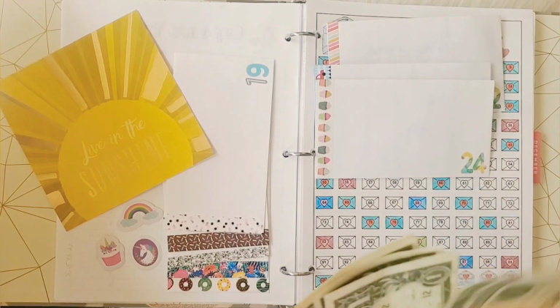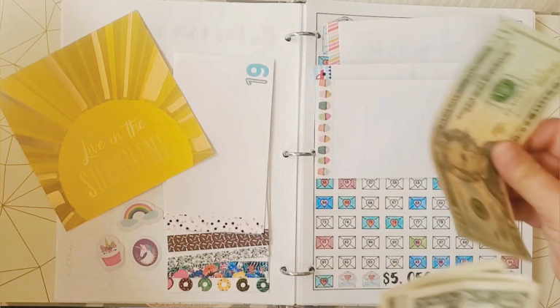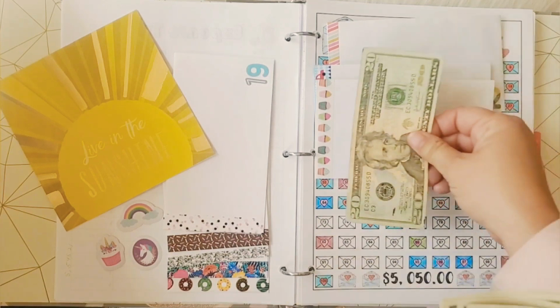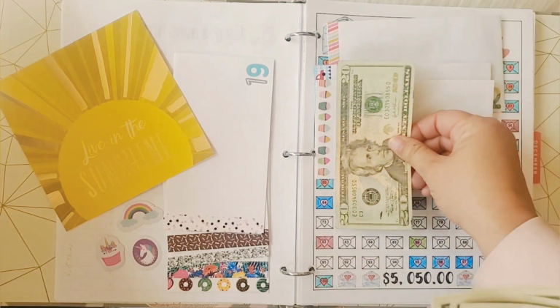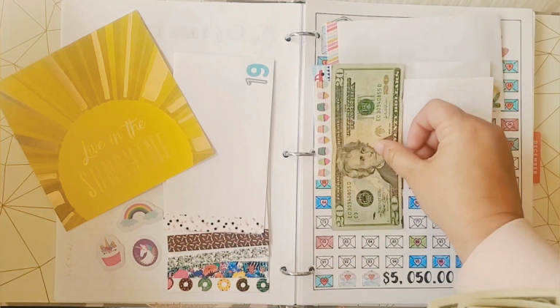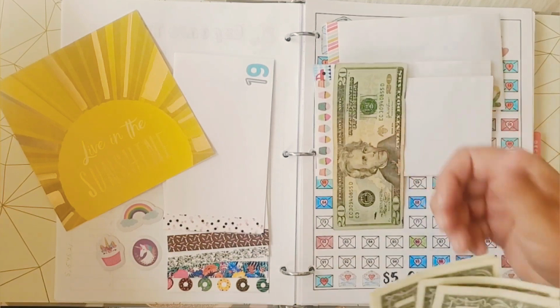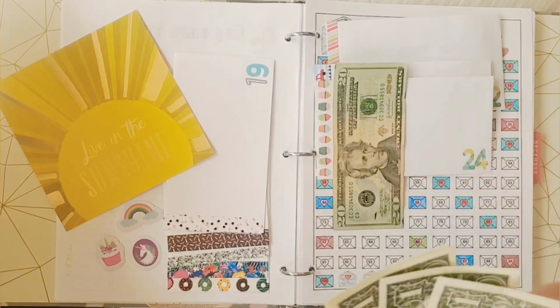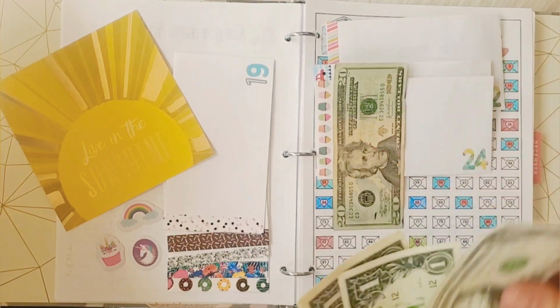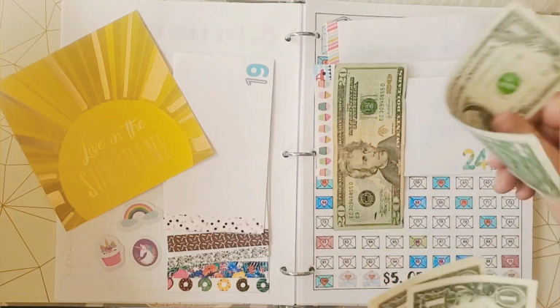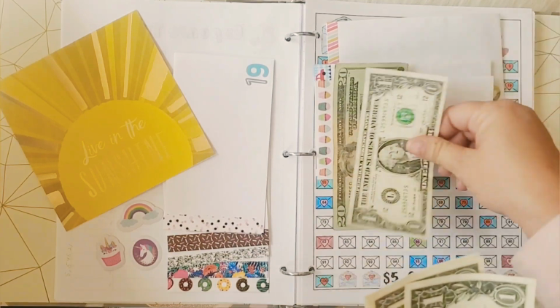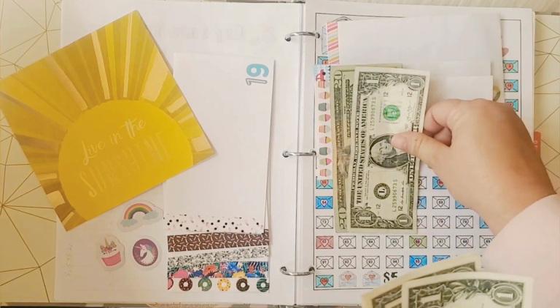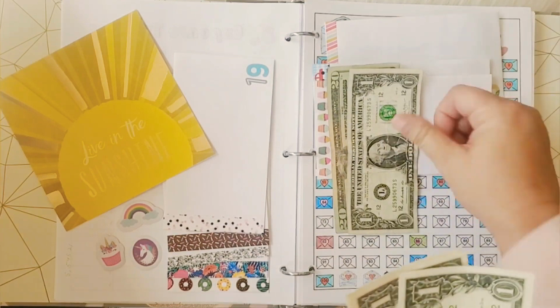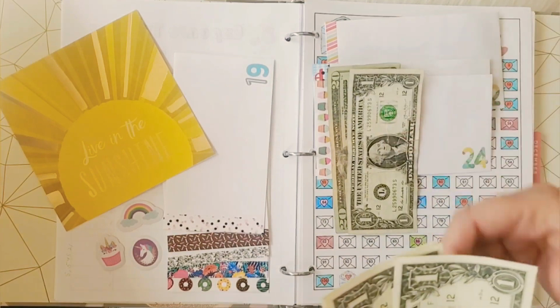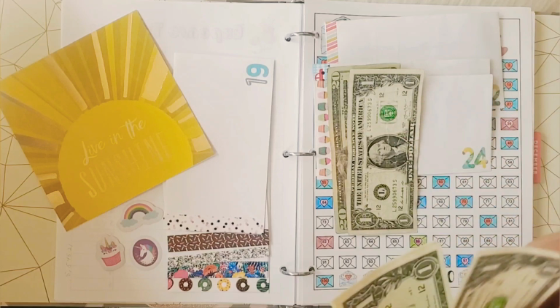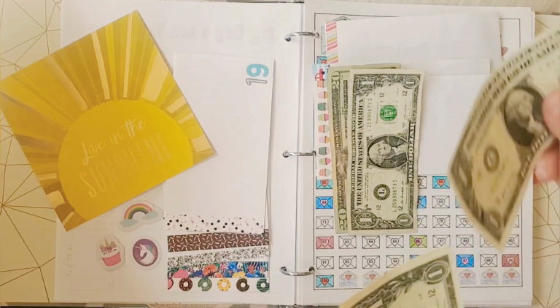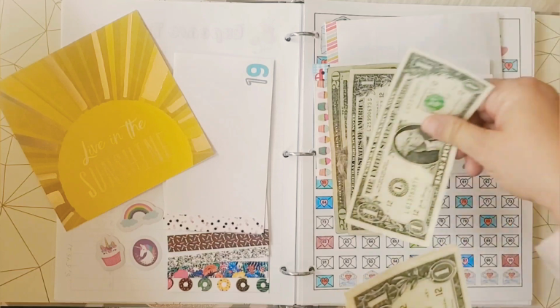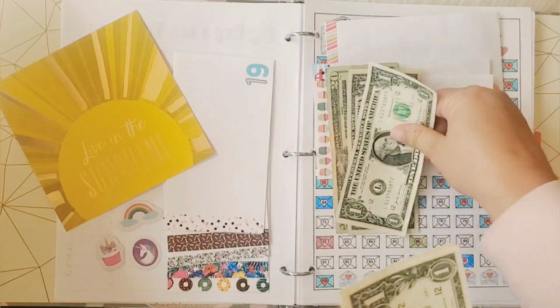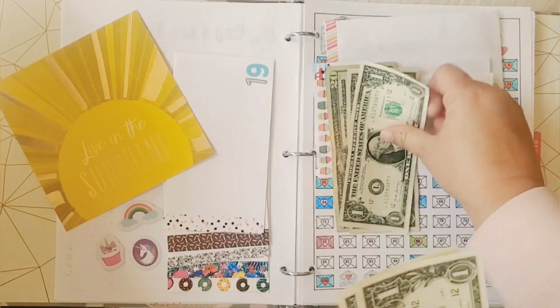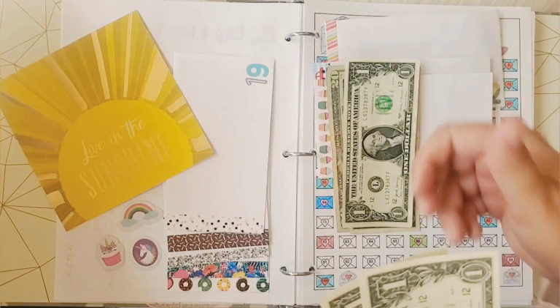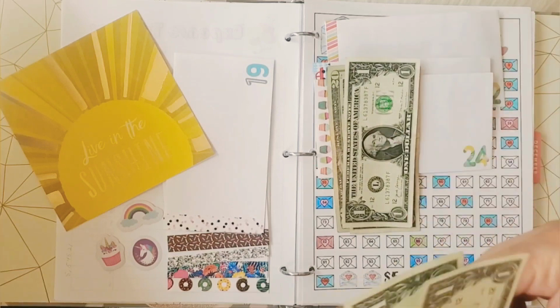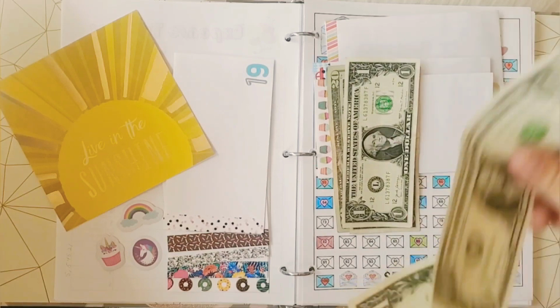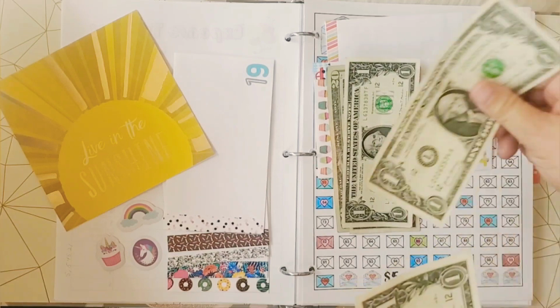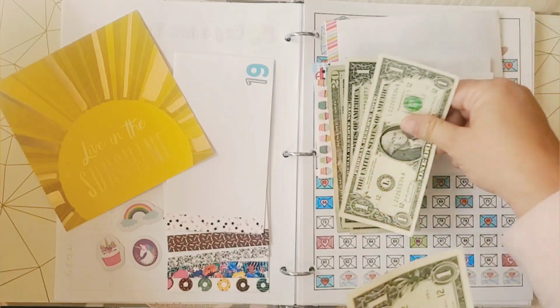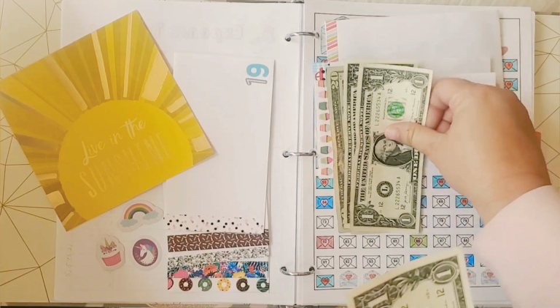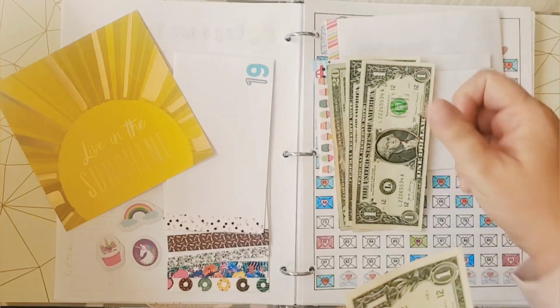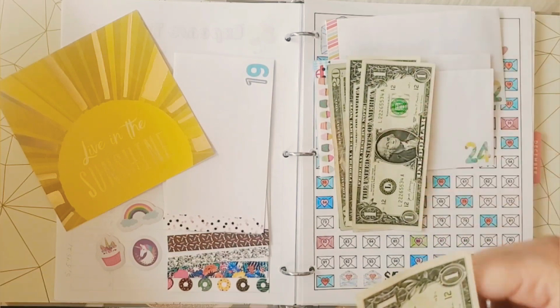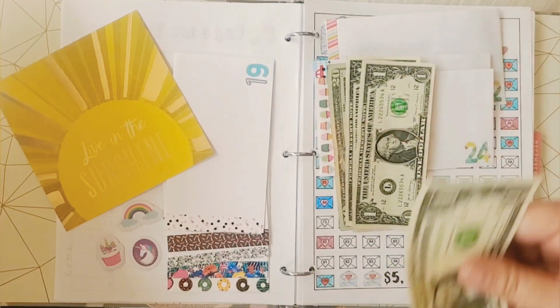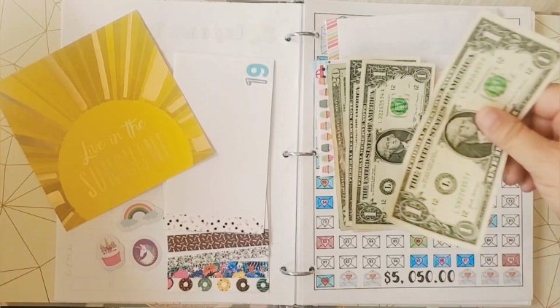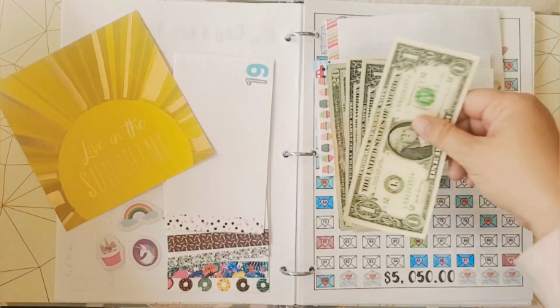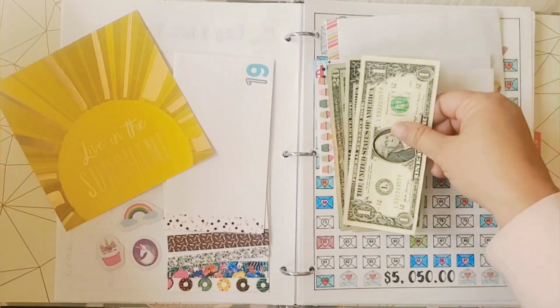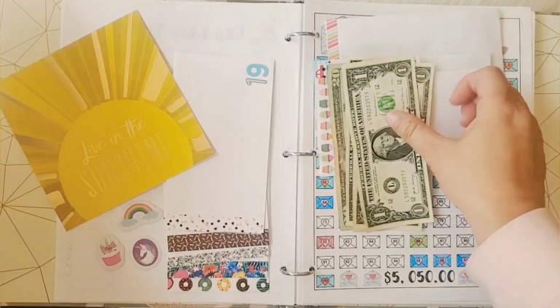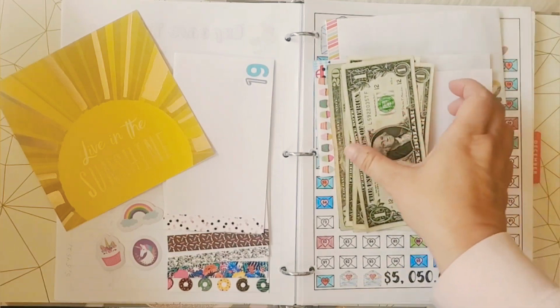Okay, our next number is 24 — $20, $21, $22, $23, and $24.